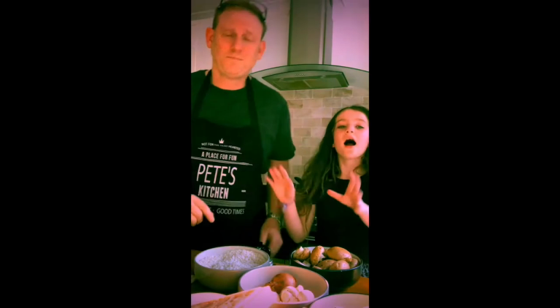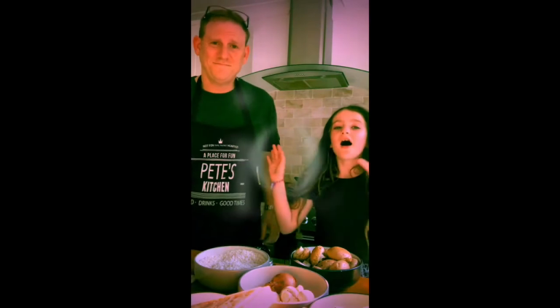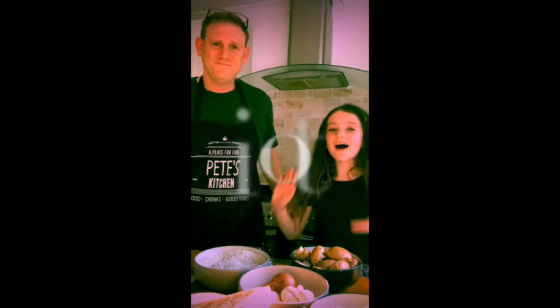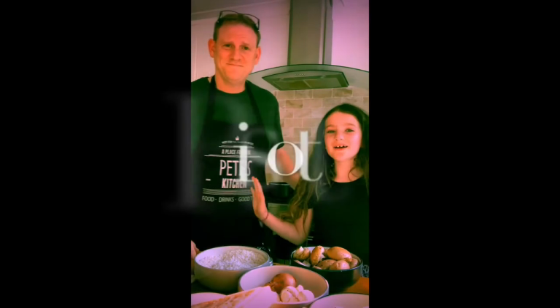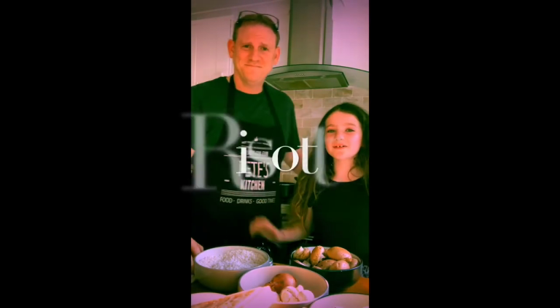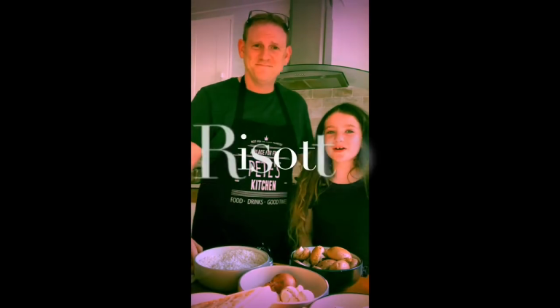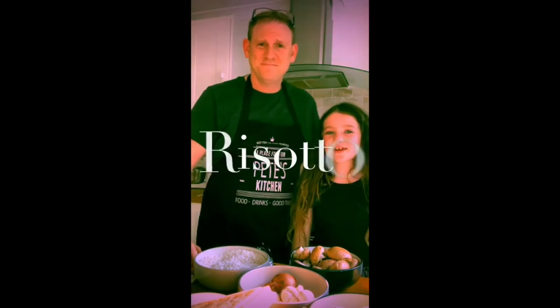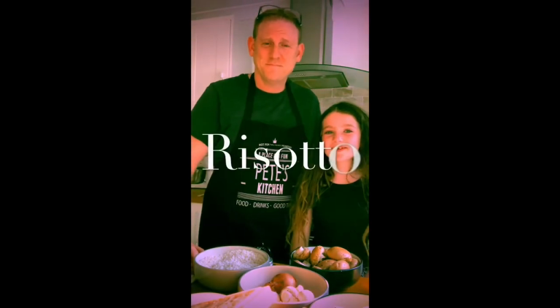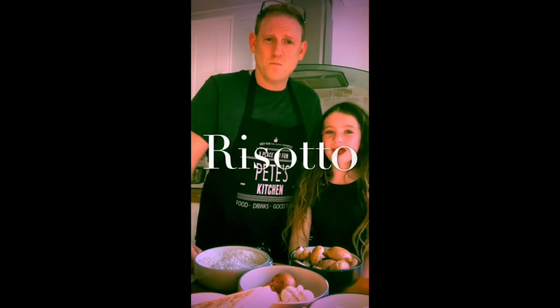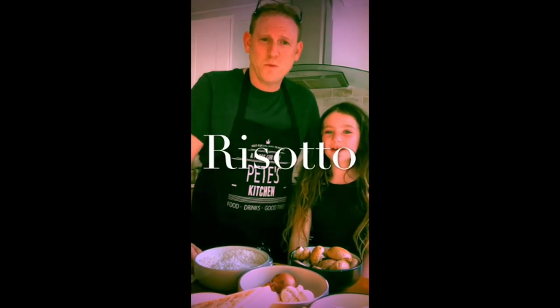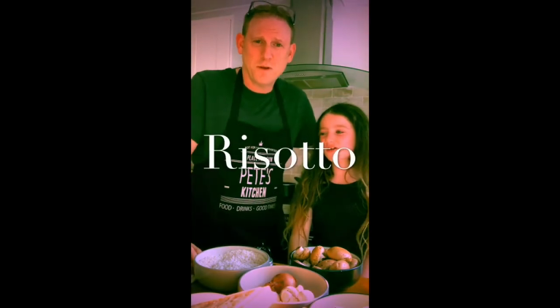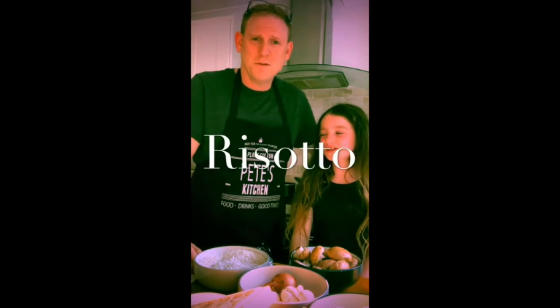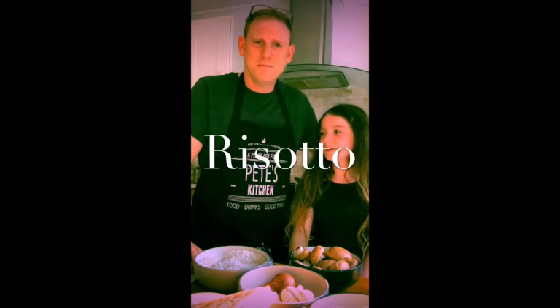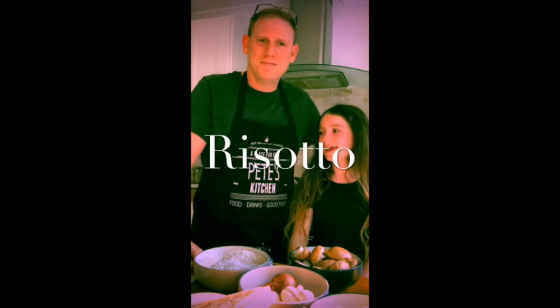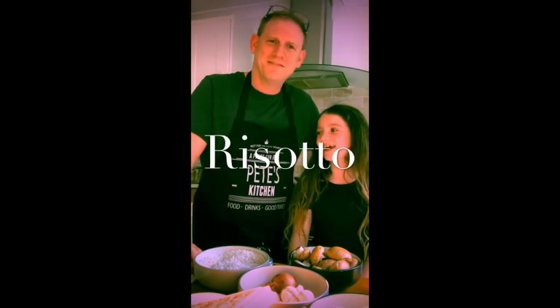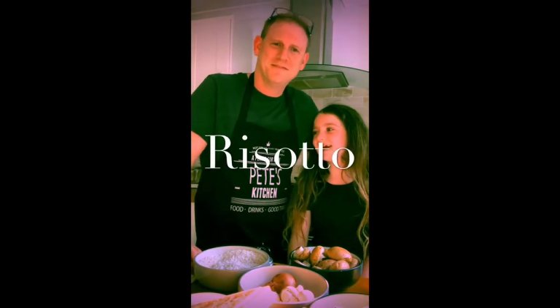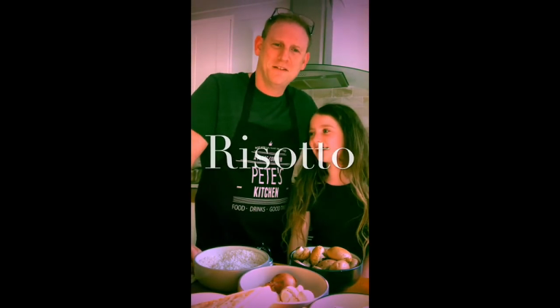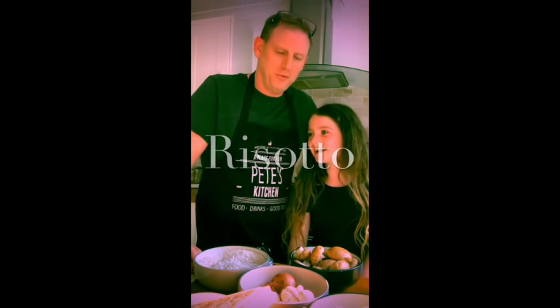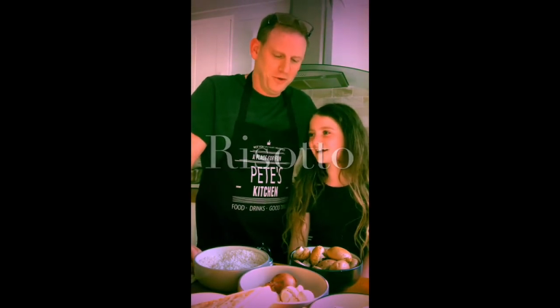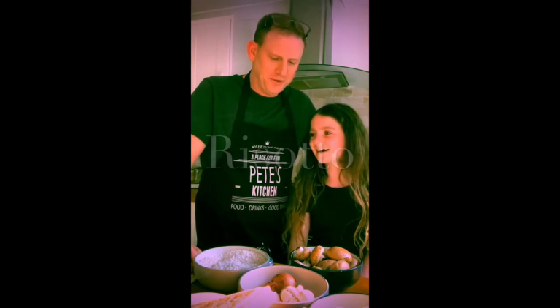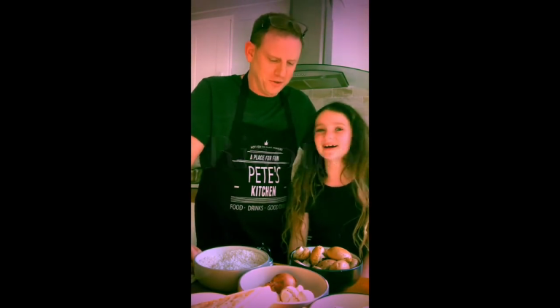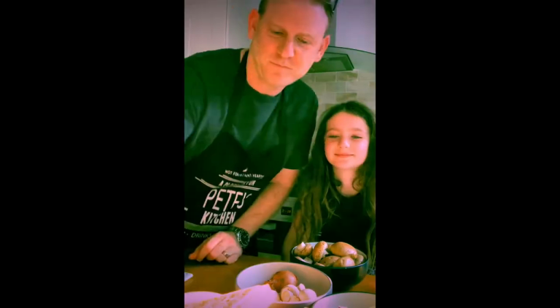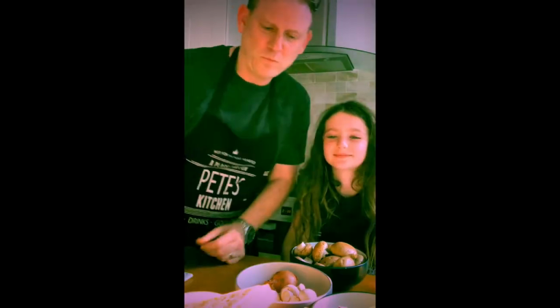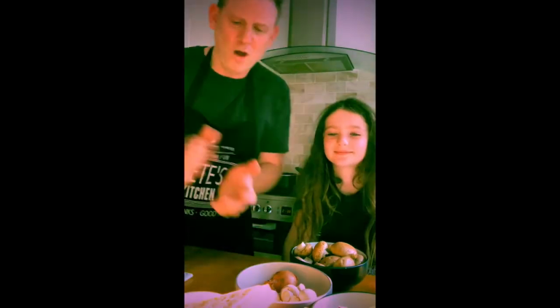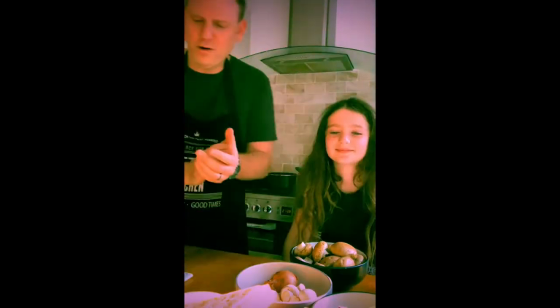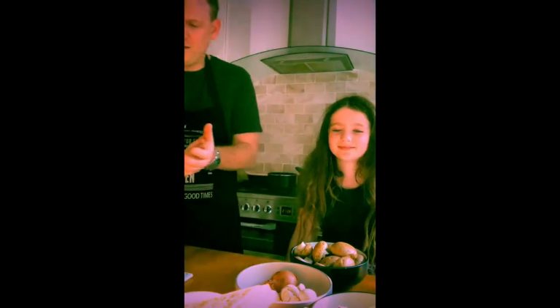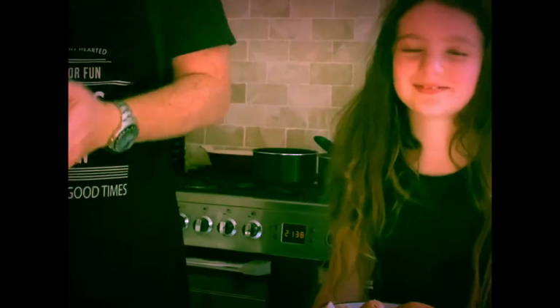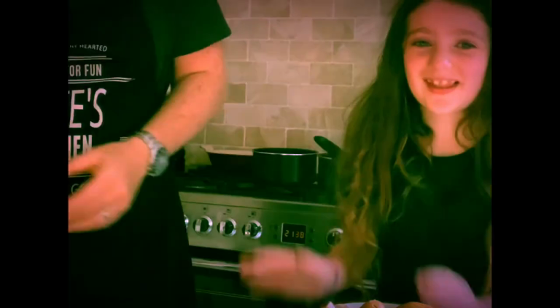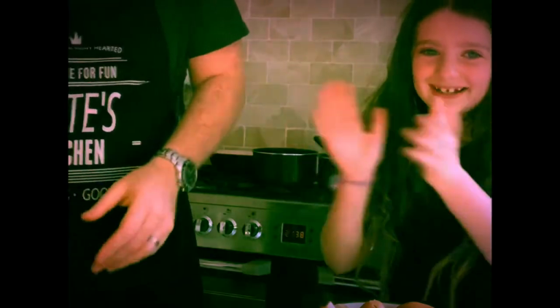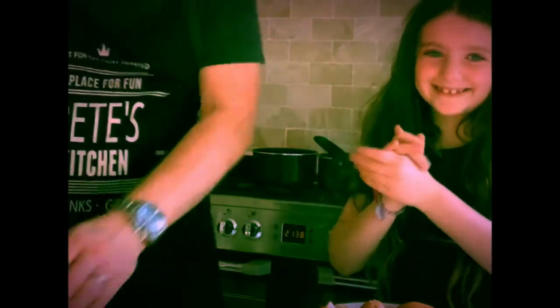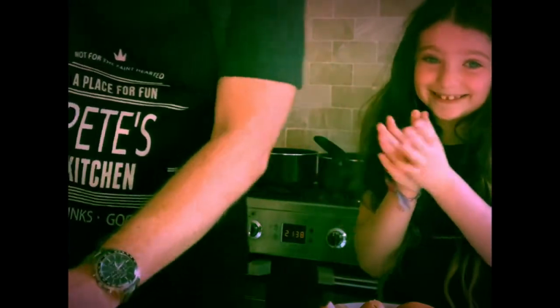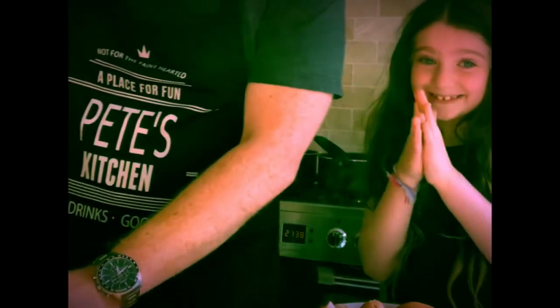Hi everybody! Today we're going to be making Risotto. Okay, so let's get cracking.